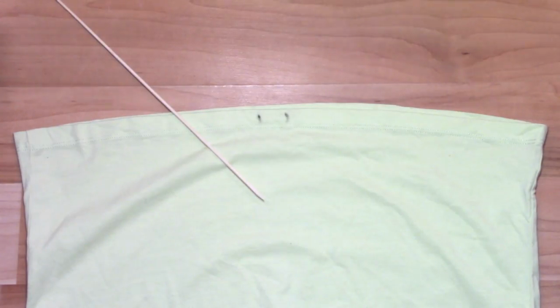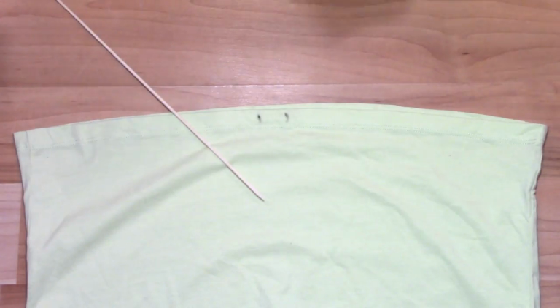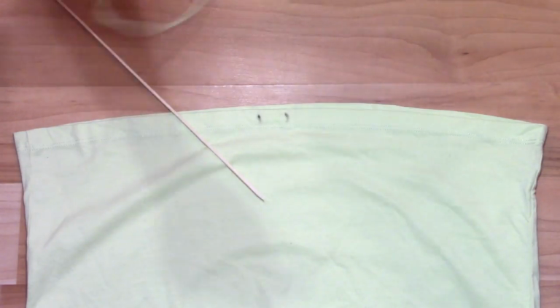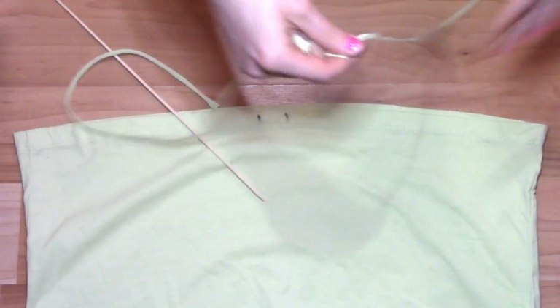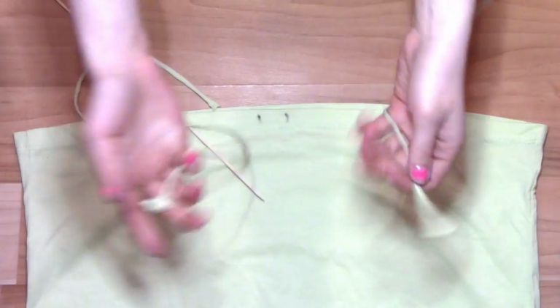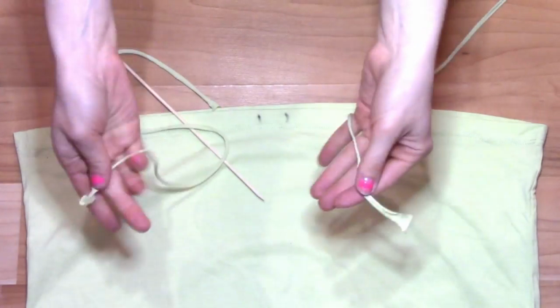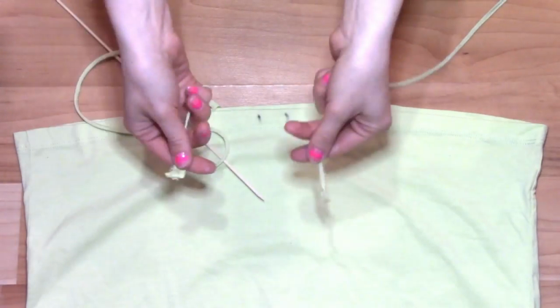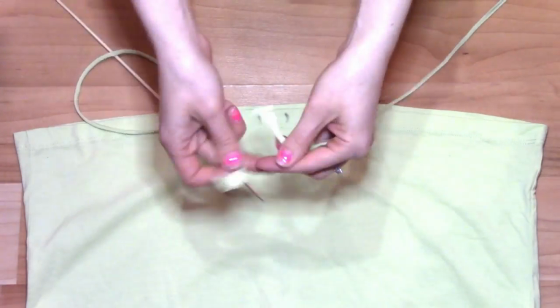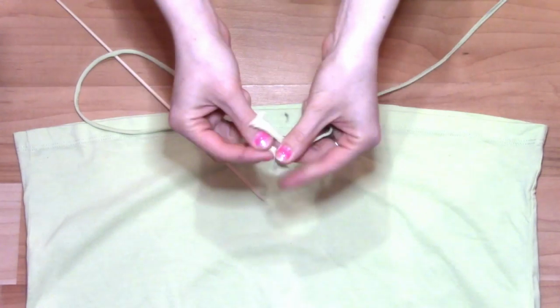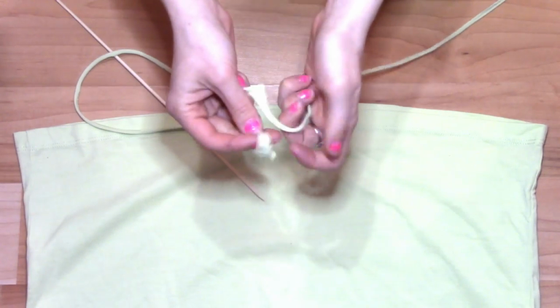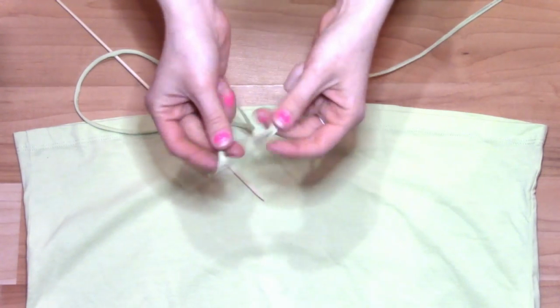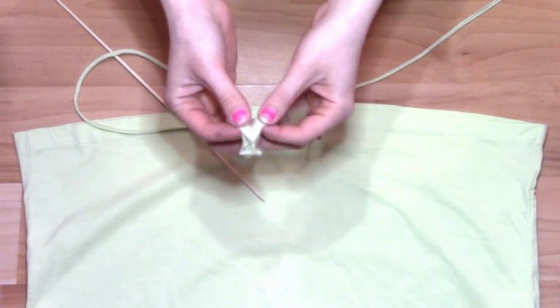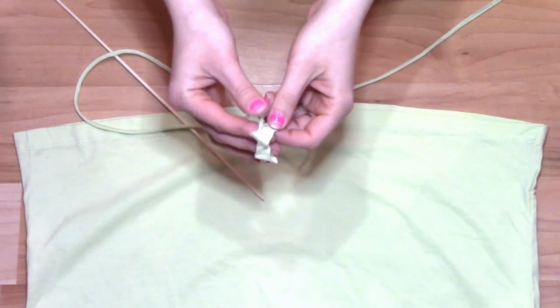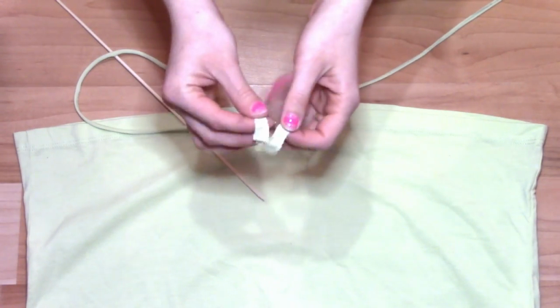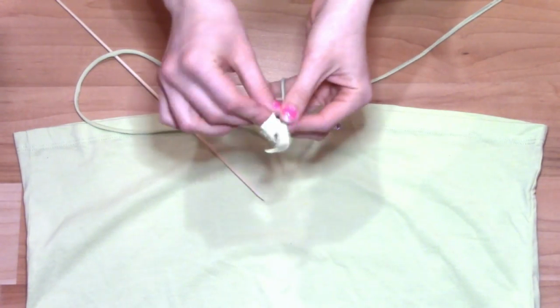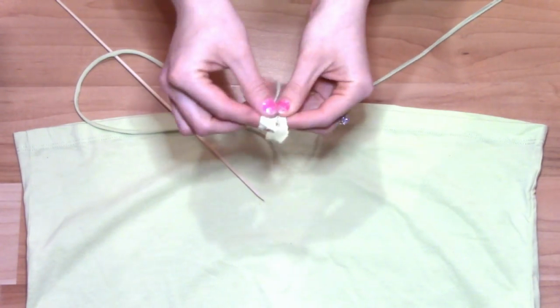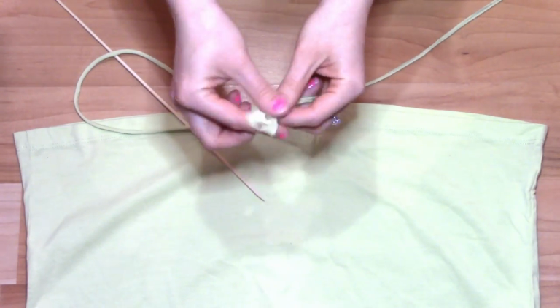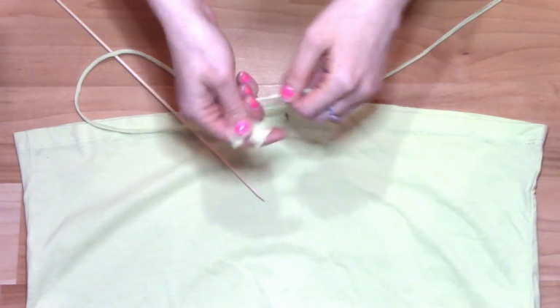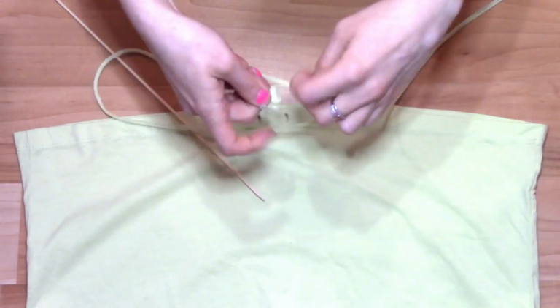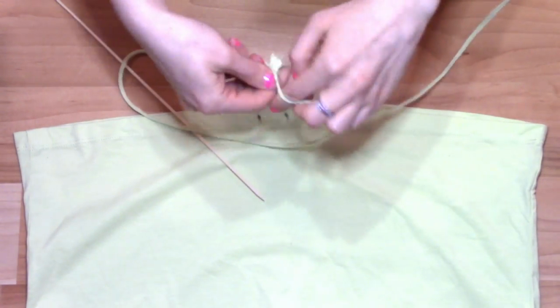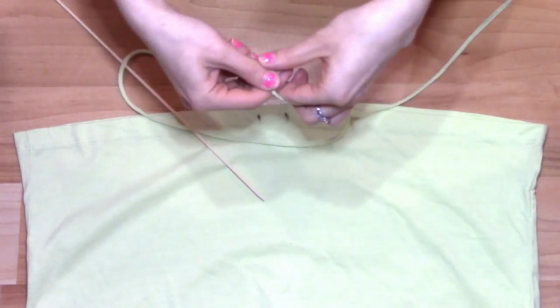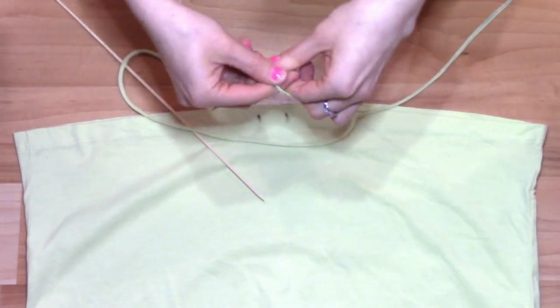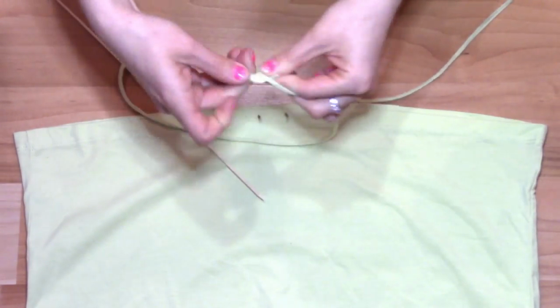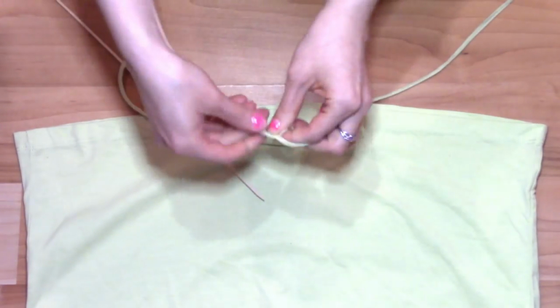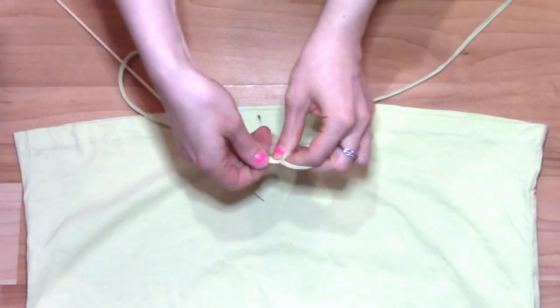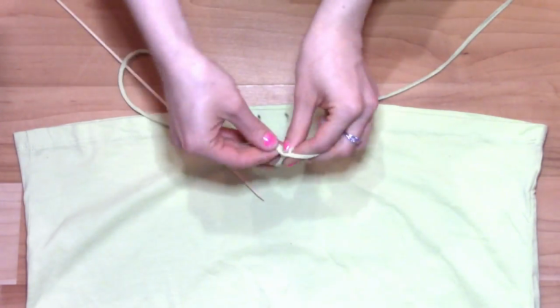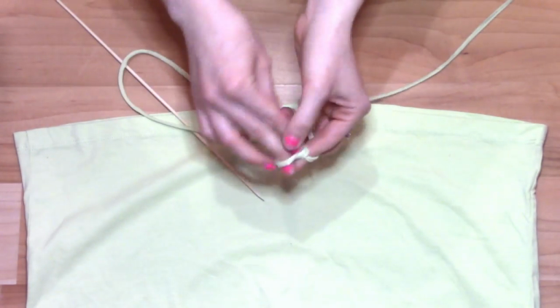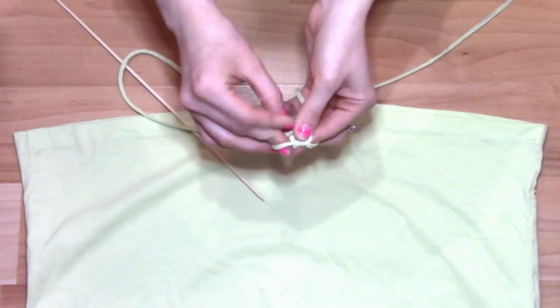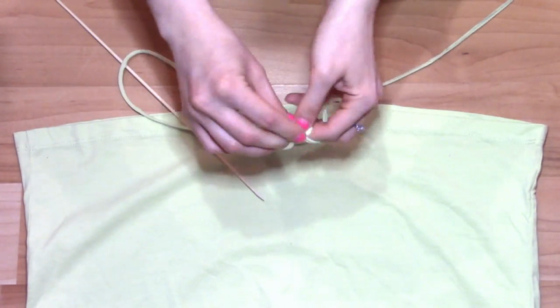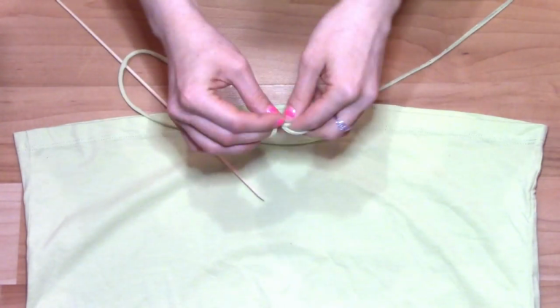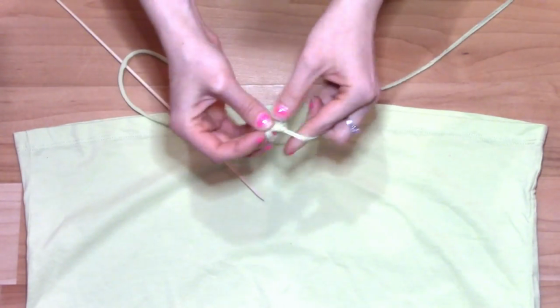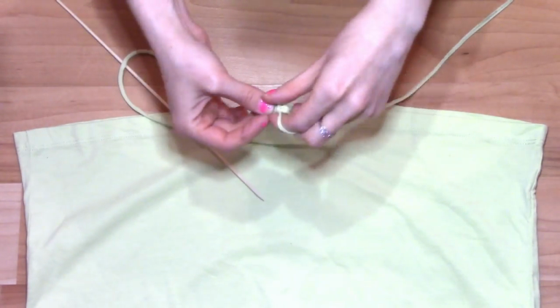To string your skirt, grab your two fabric strips and tie them together to make one long string, and trim the excess.